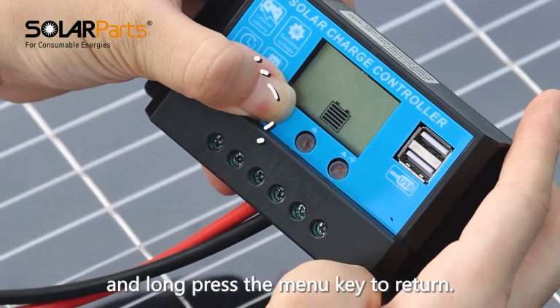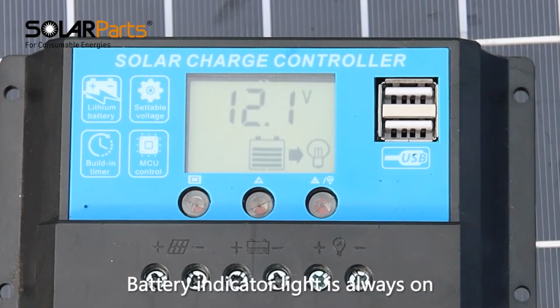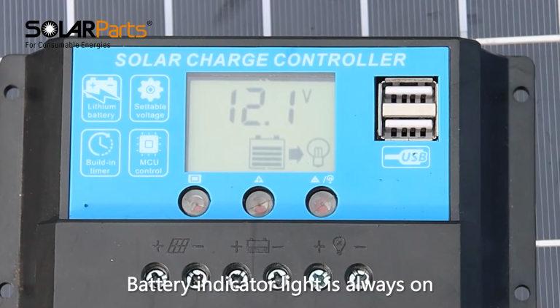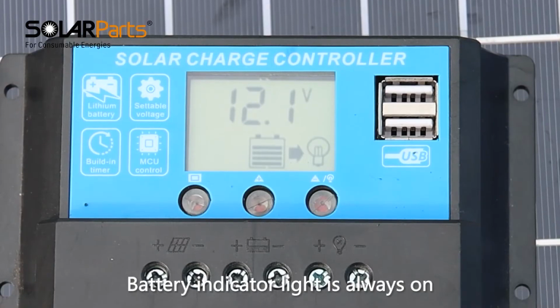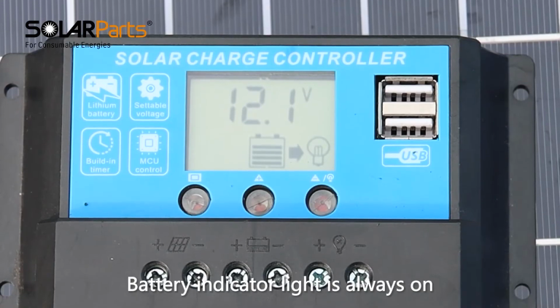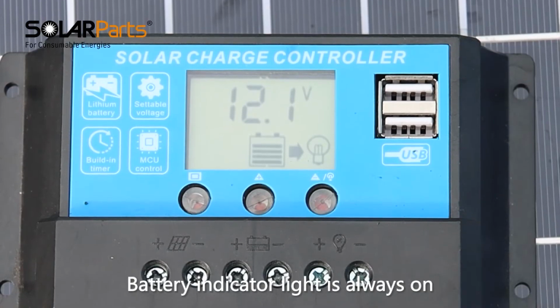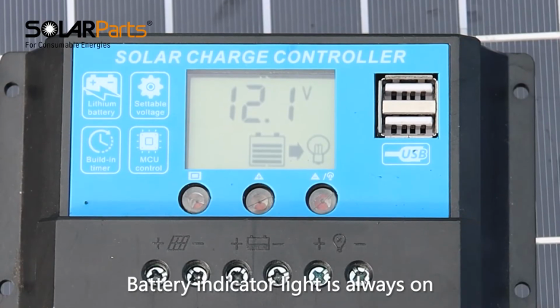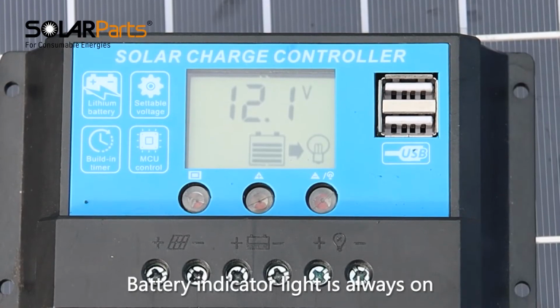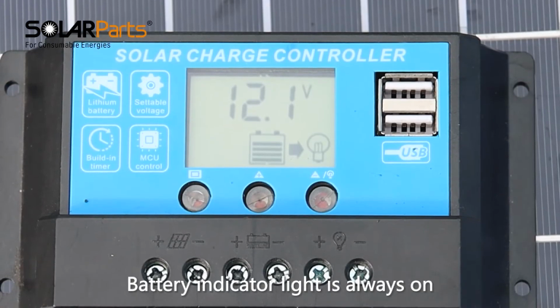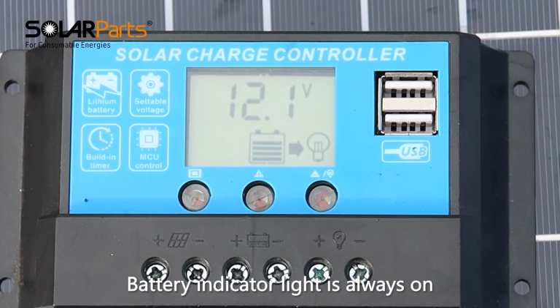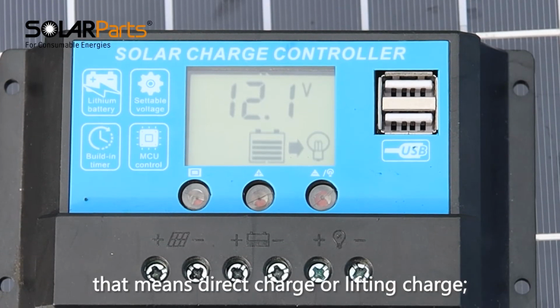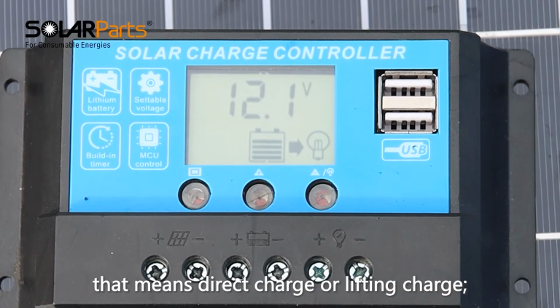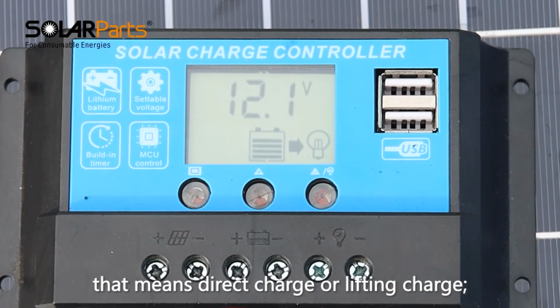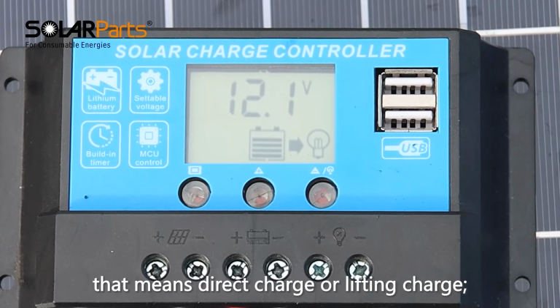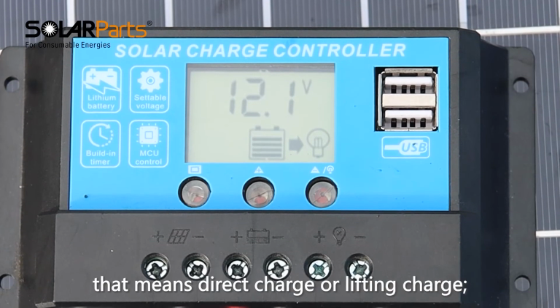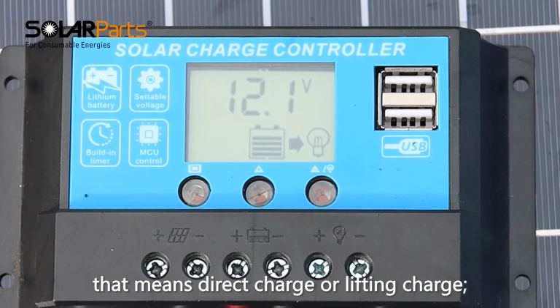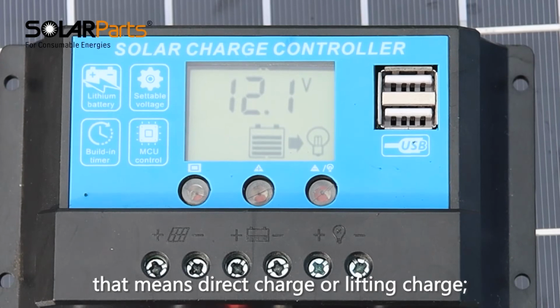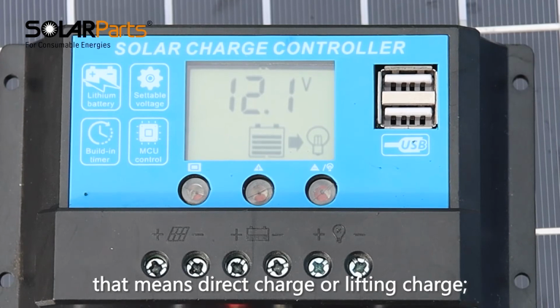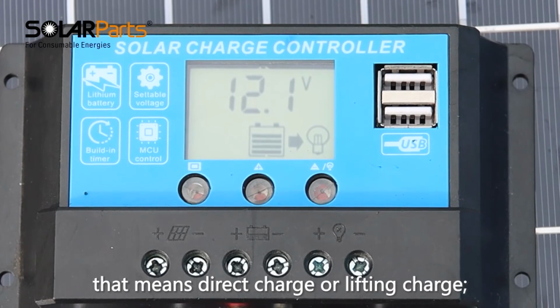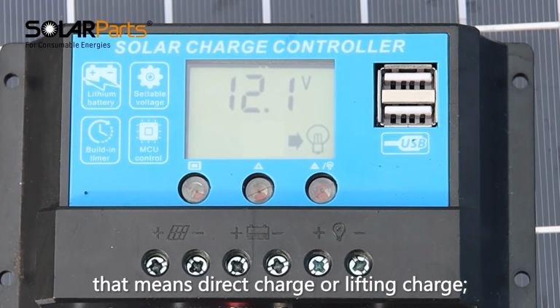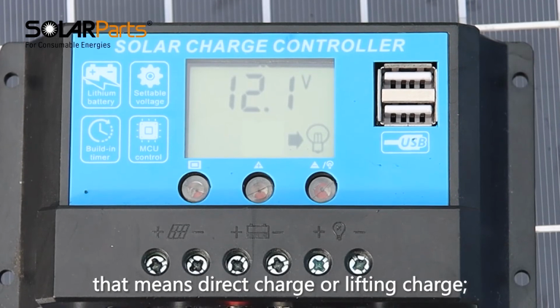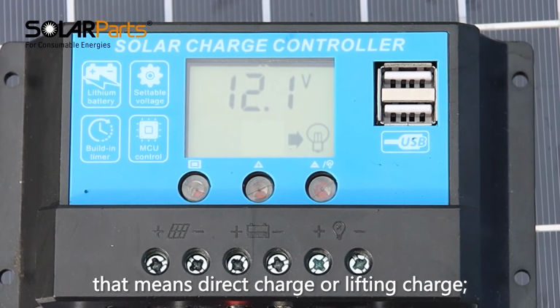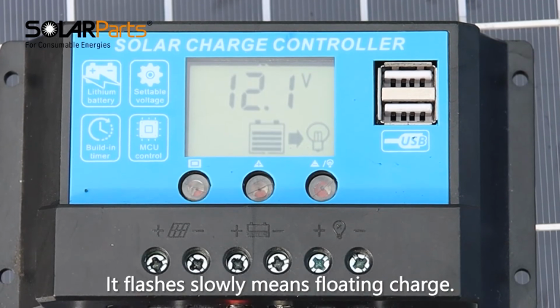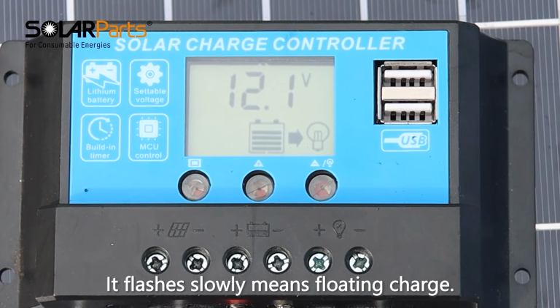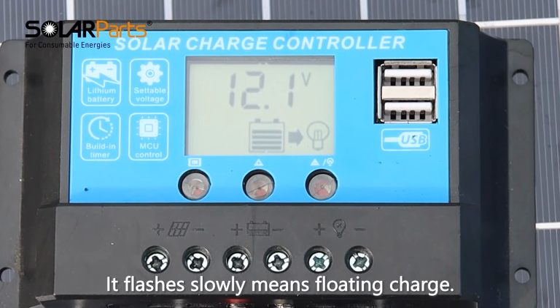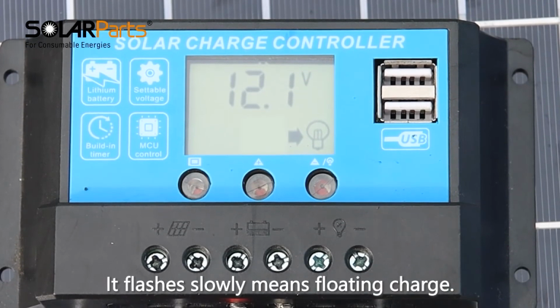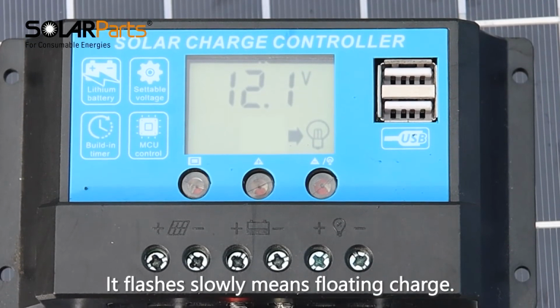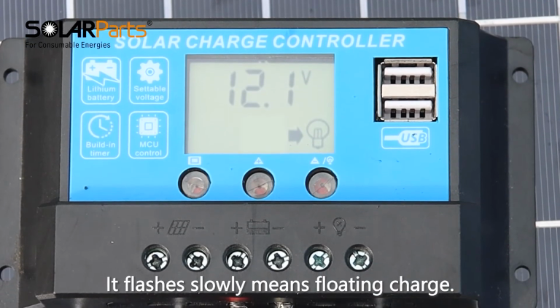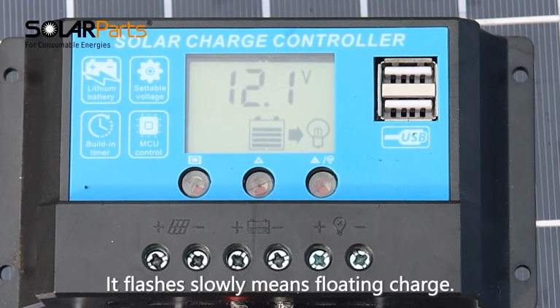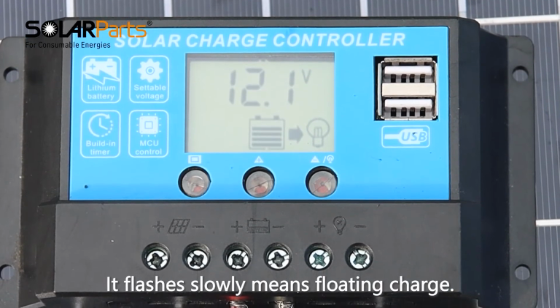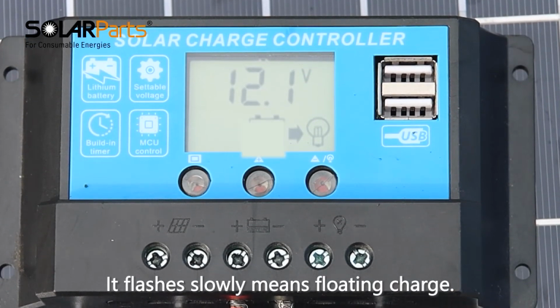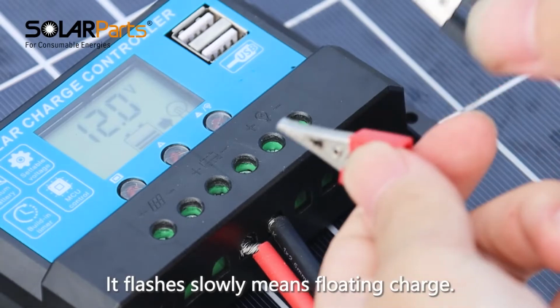When the battery indicator light is always on, that means direct charge or boost charge. When it flashes slowly, that means floating charge.